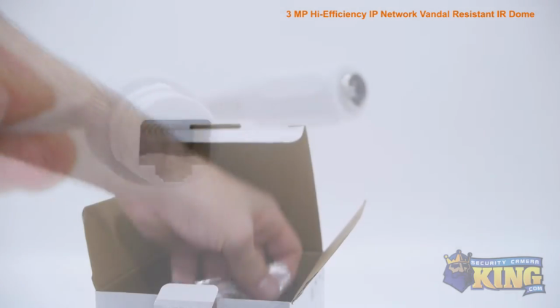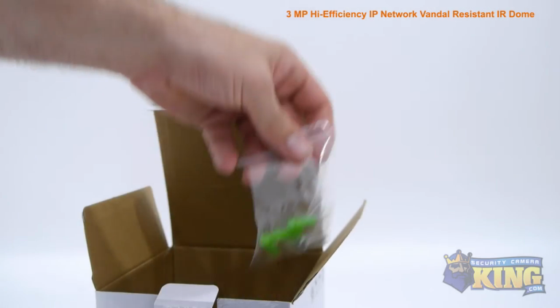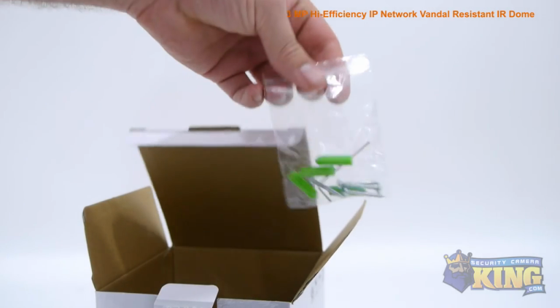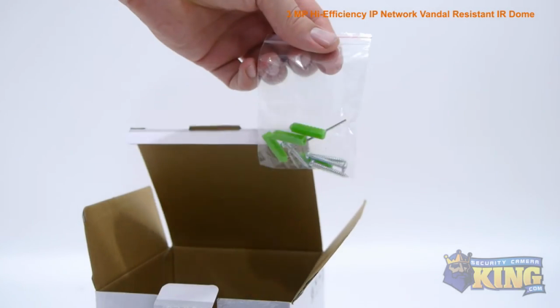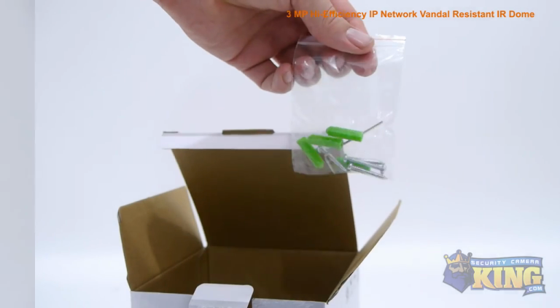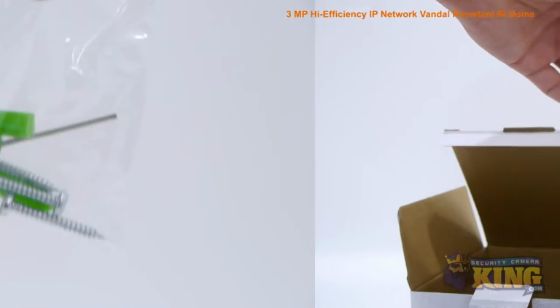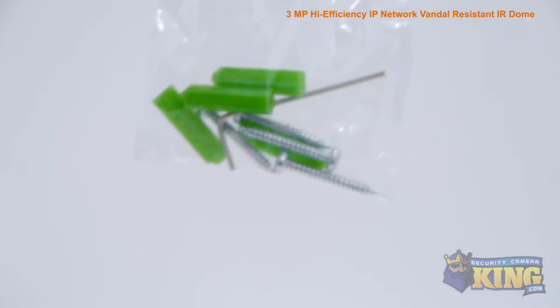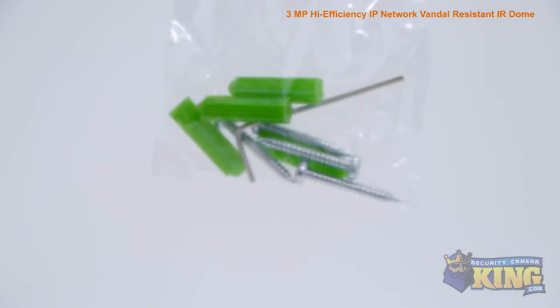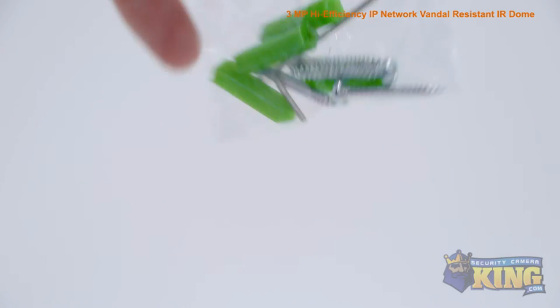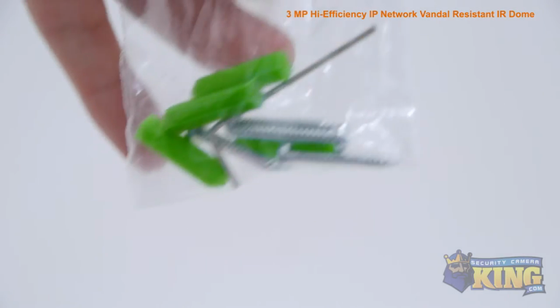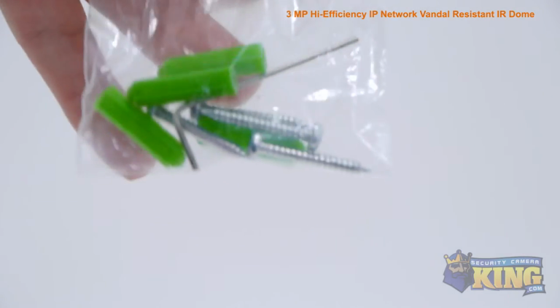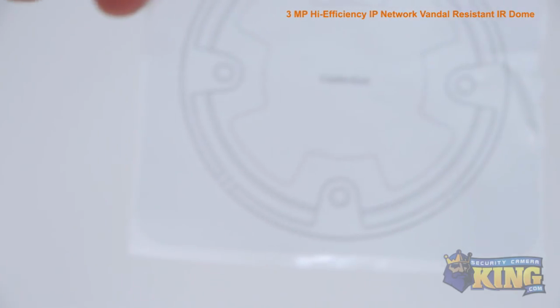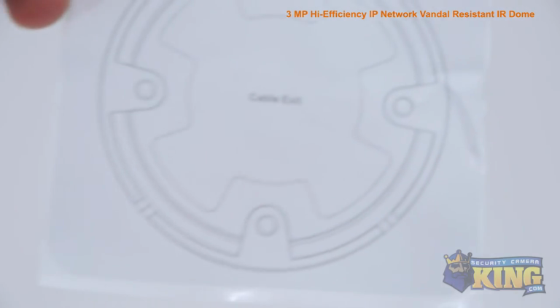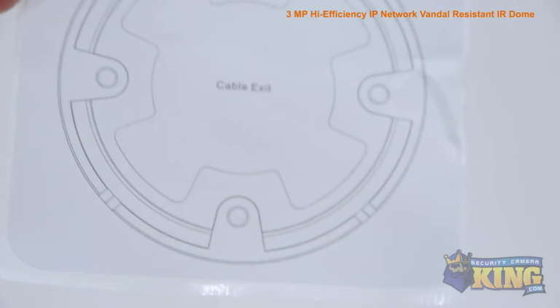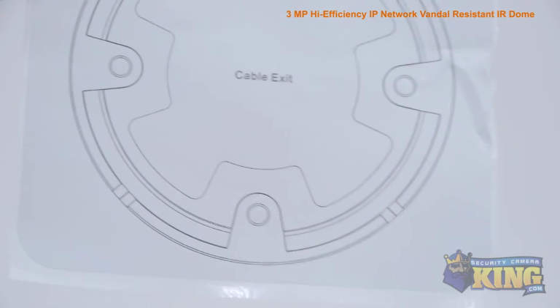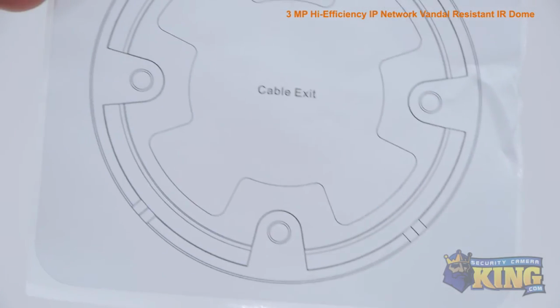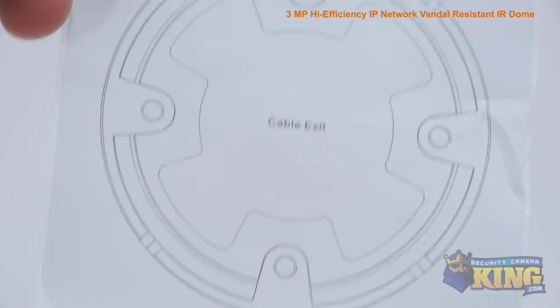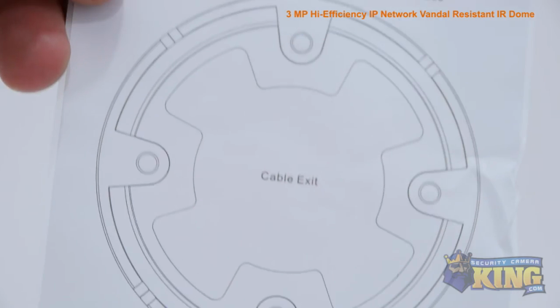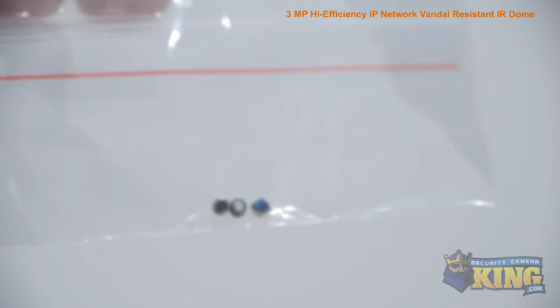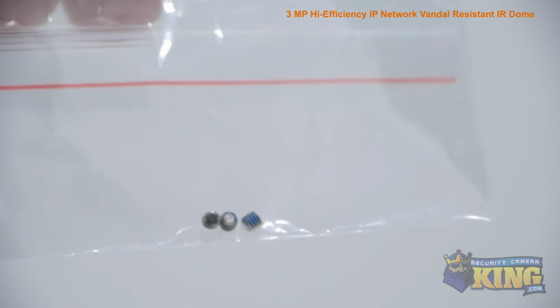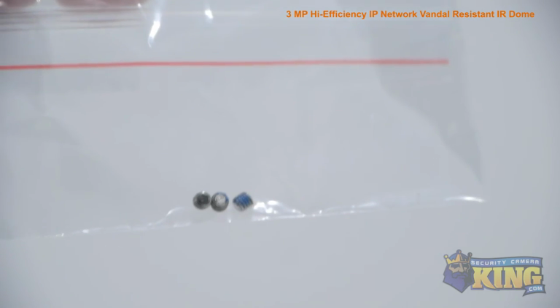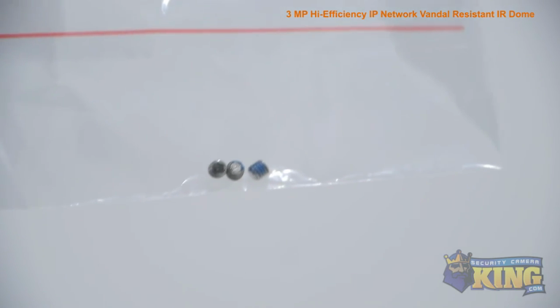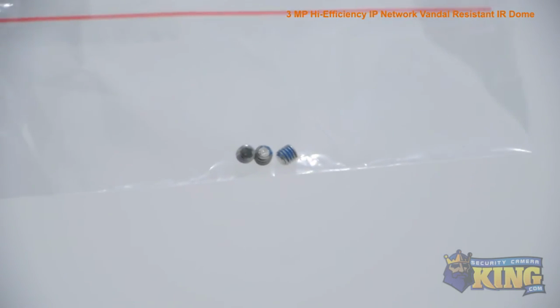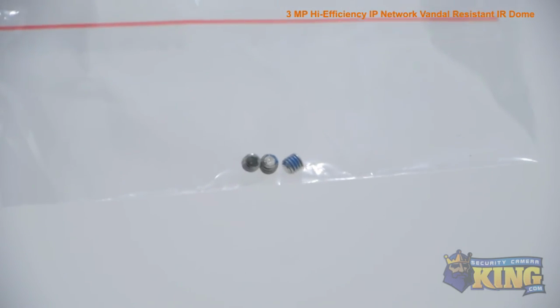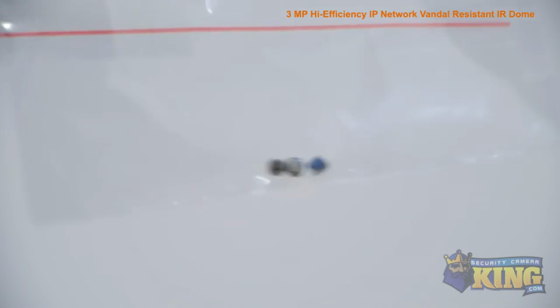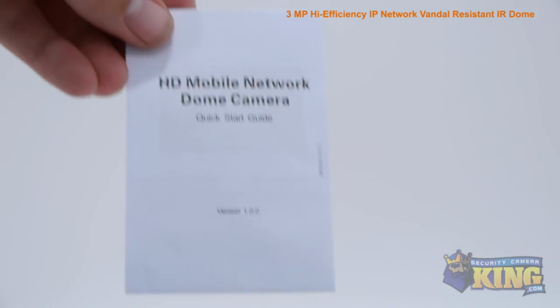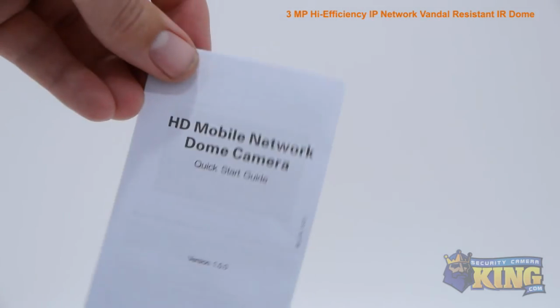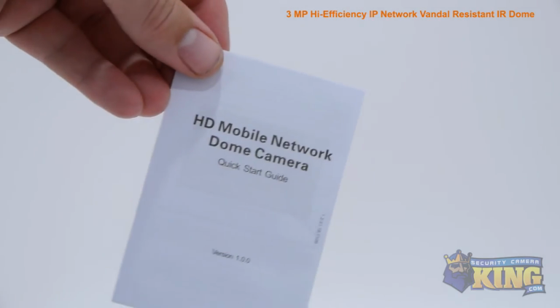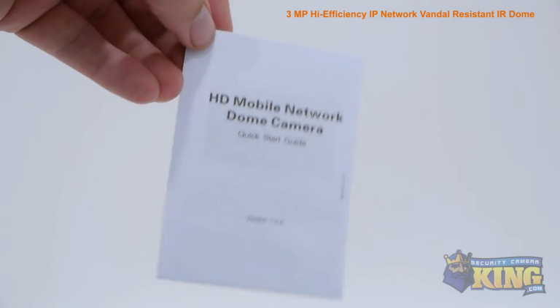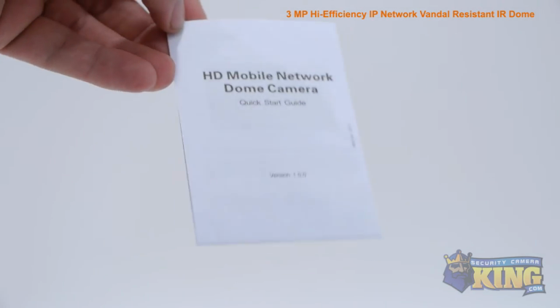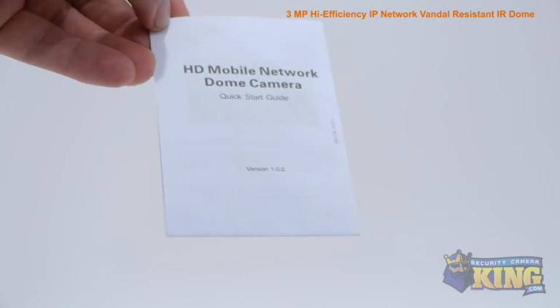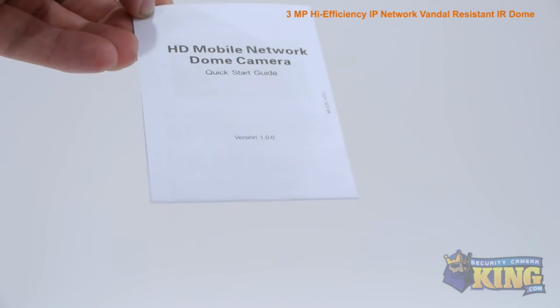Inside the box you'll also find mounting screws and pegs, a mounting template, set screws to secure the dome in place, and an instruction manual.